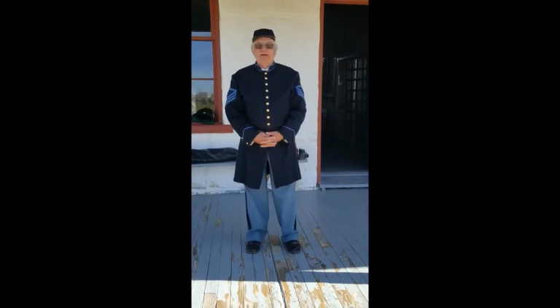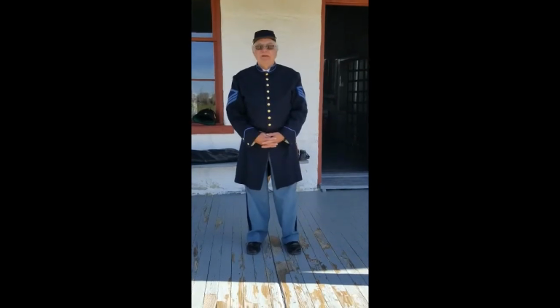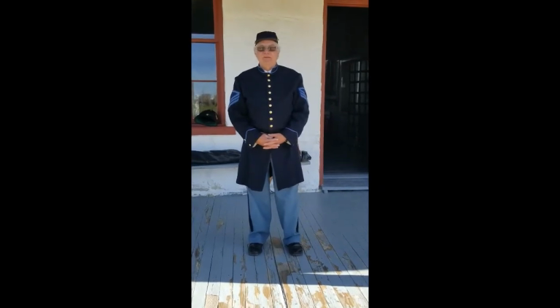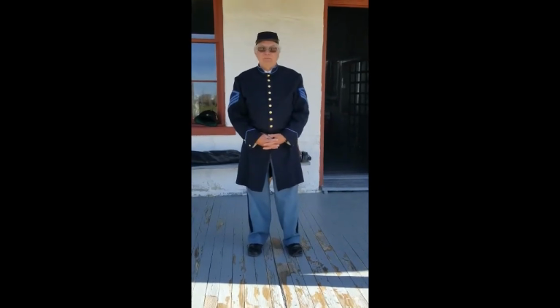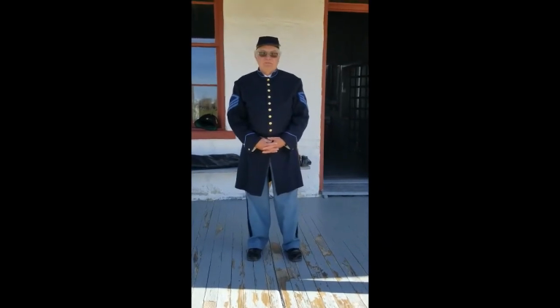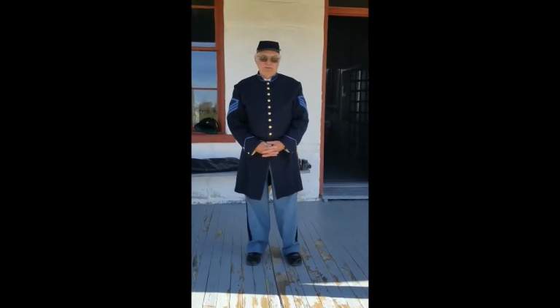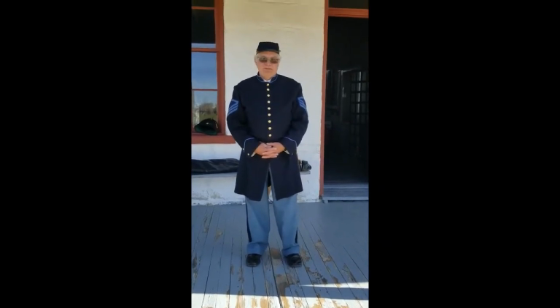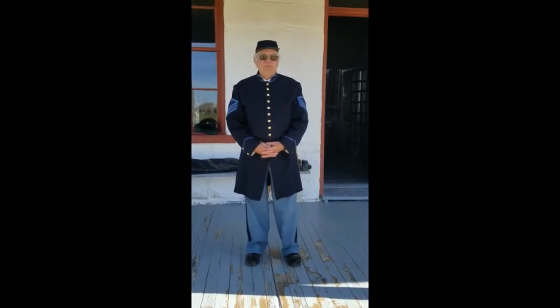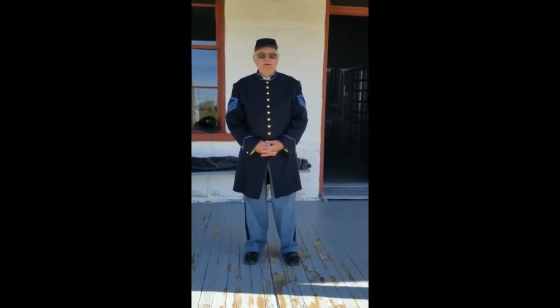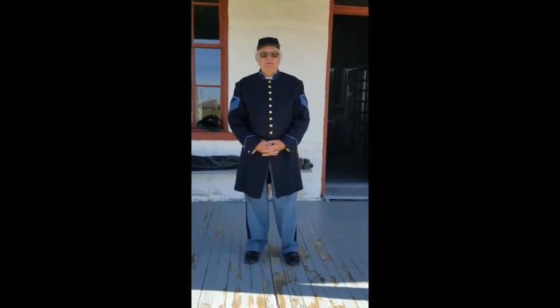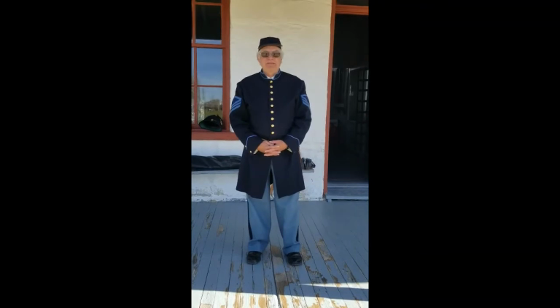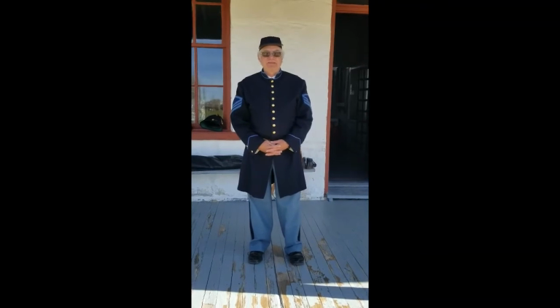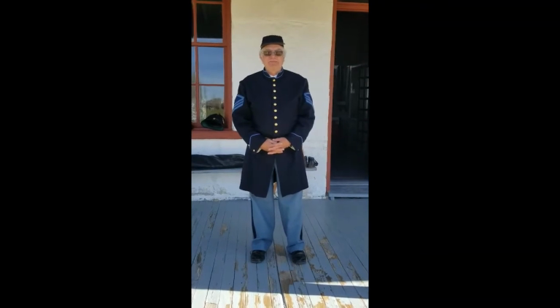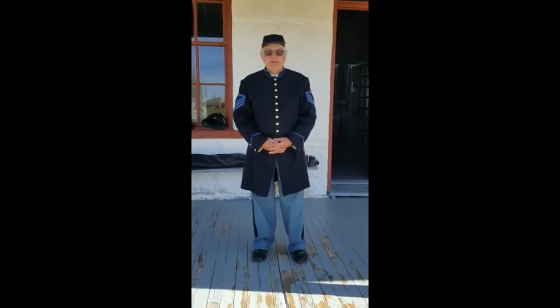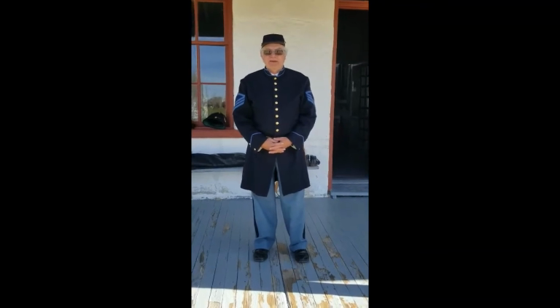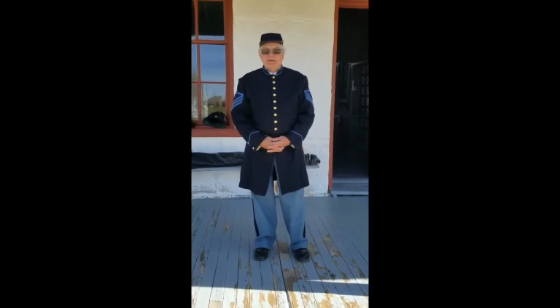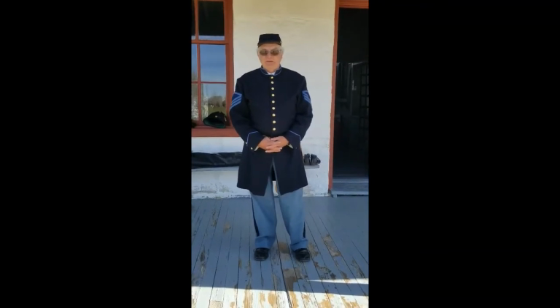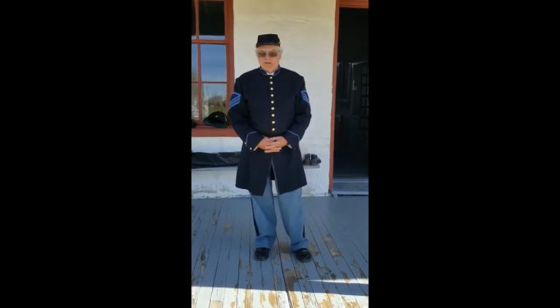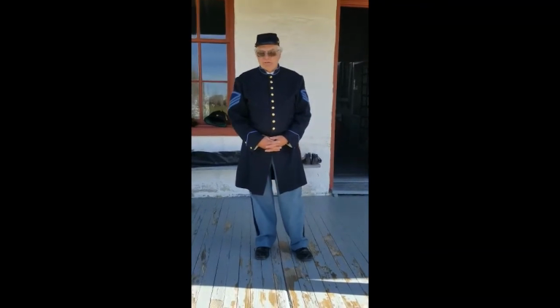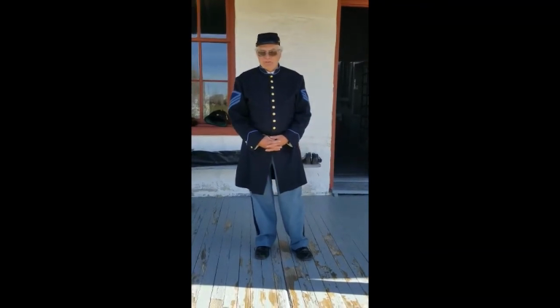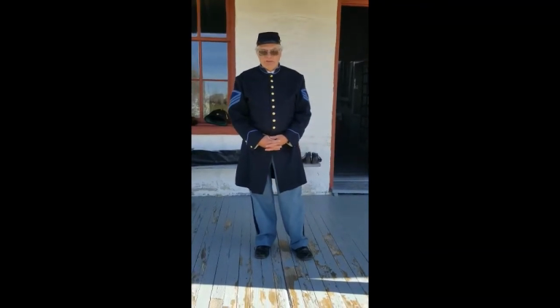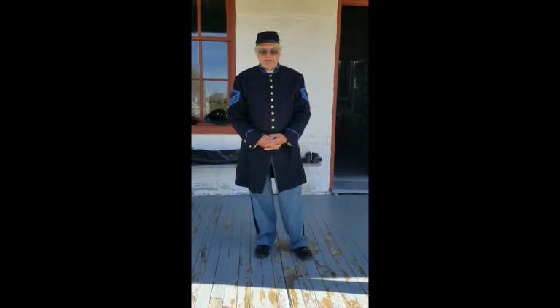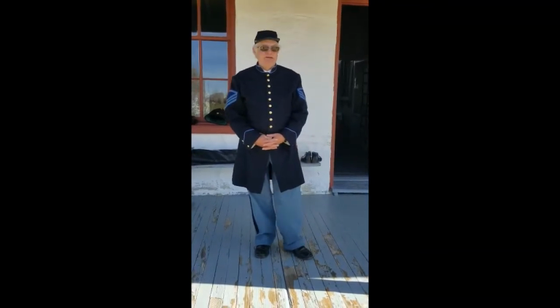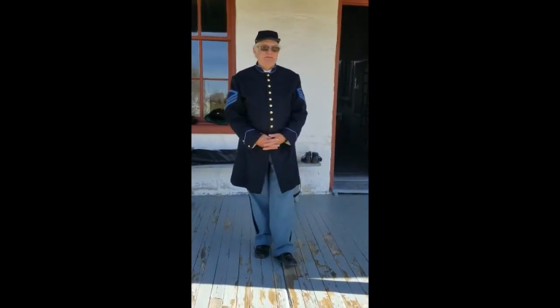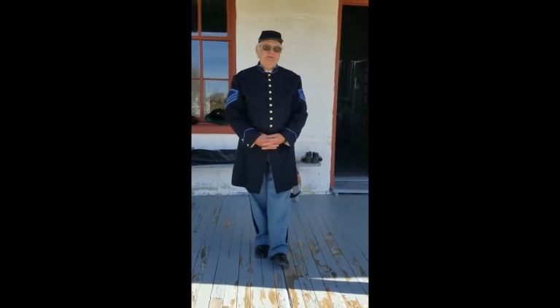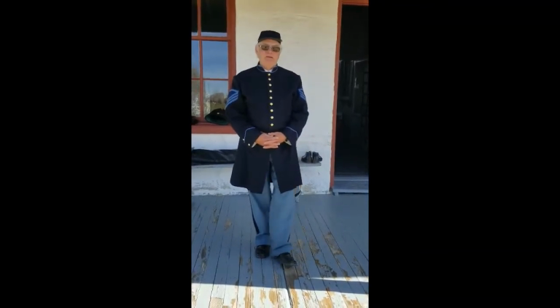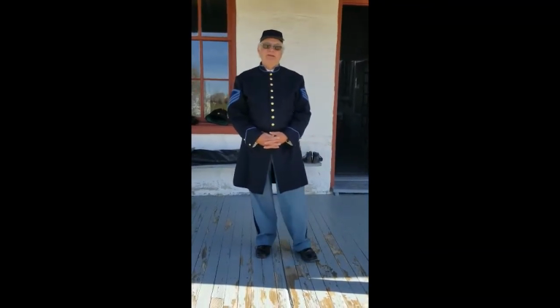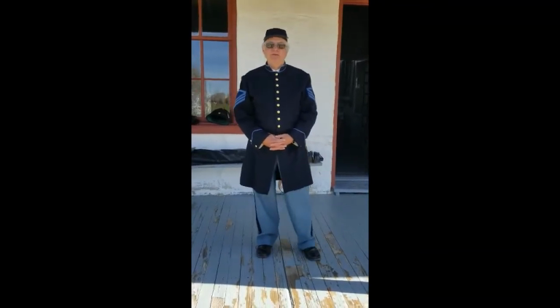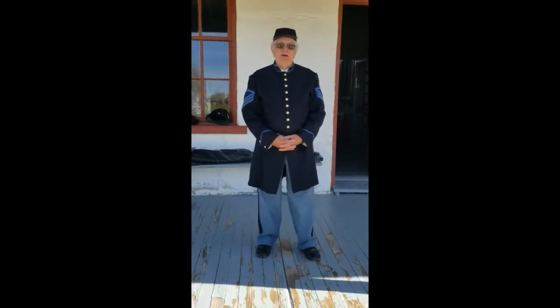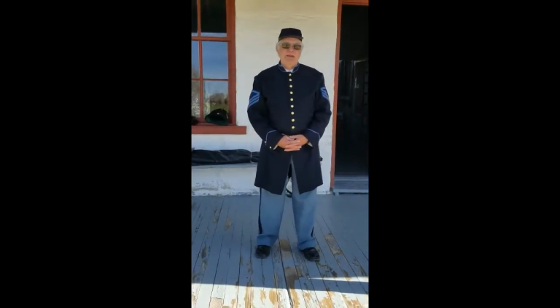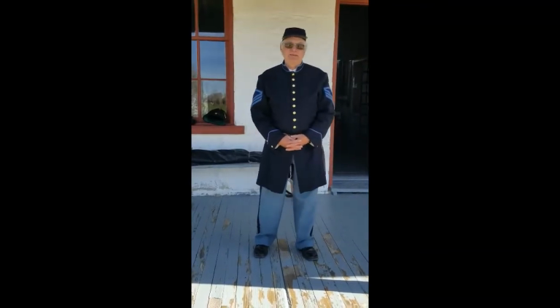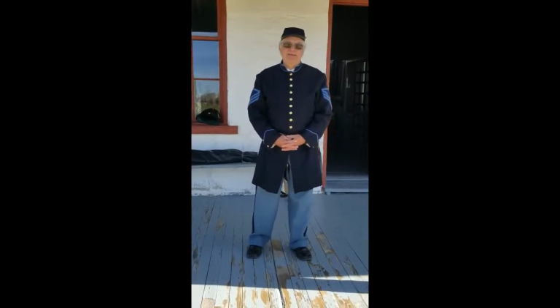Hi, welcome to Fort Bridger. I'm Sergeant Rasmussen, and we're here at Fort Bridger standing in front of the new guardhouse today.